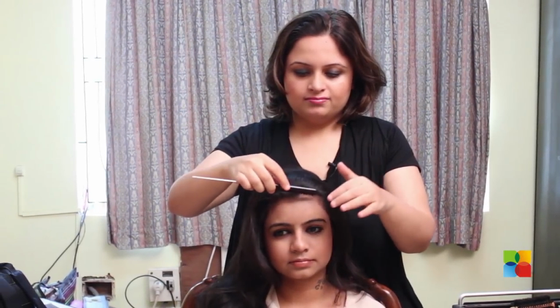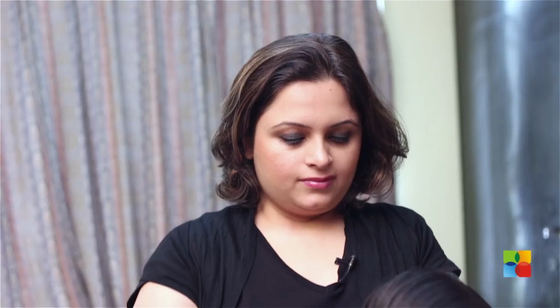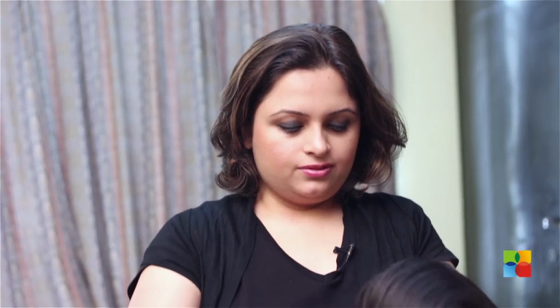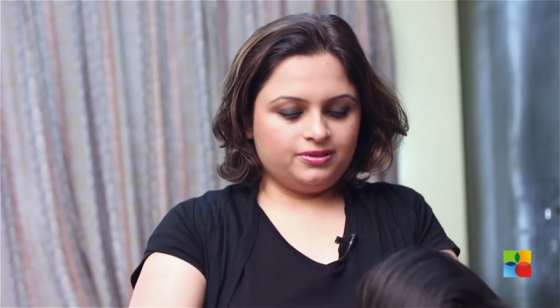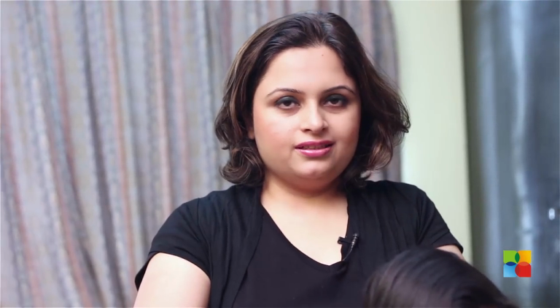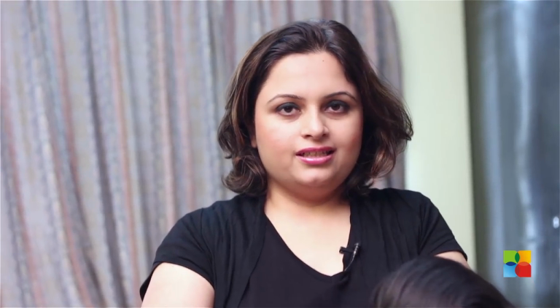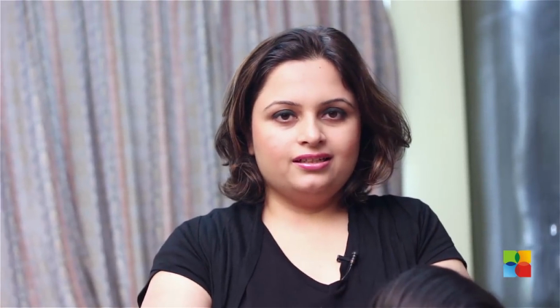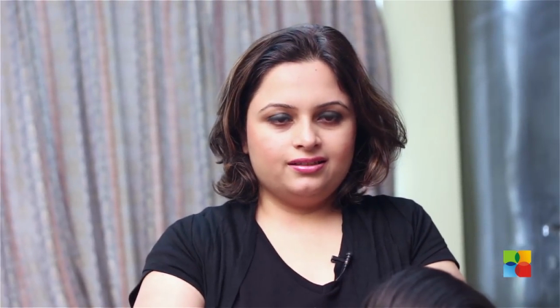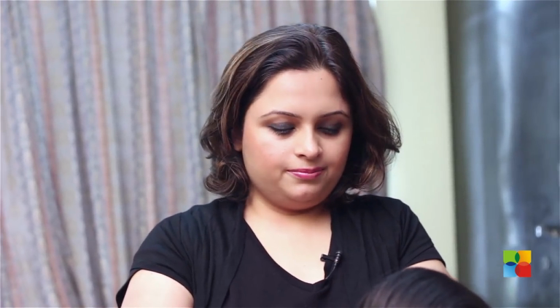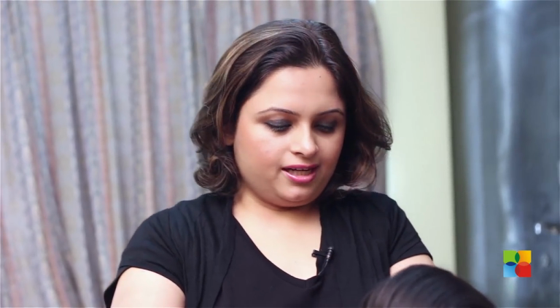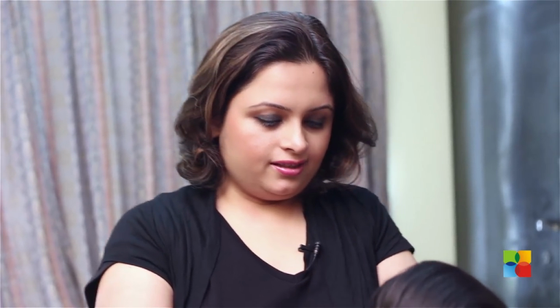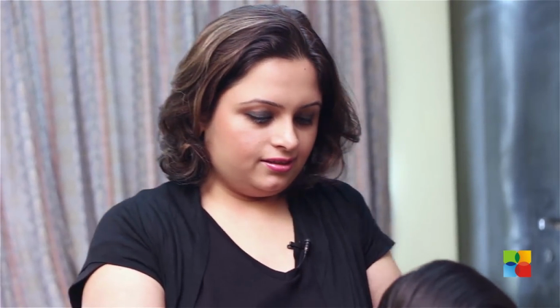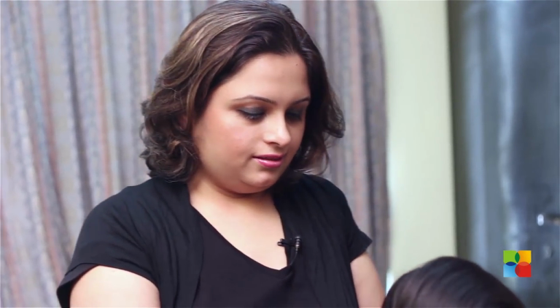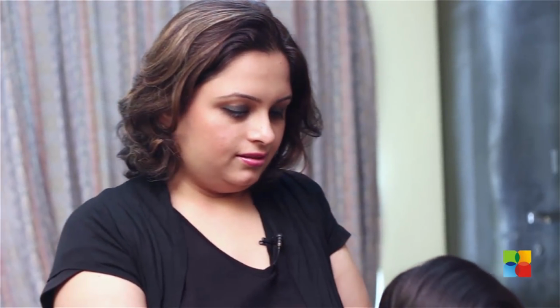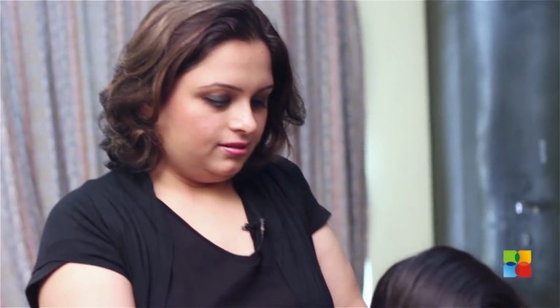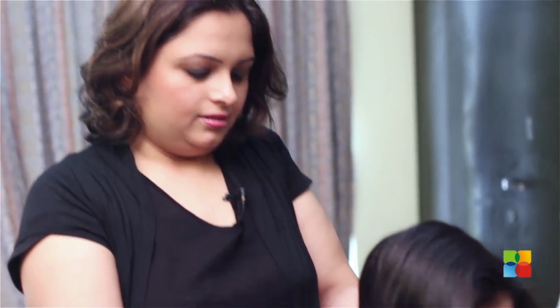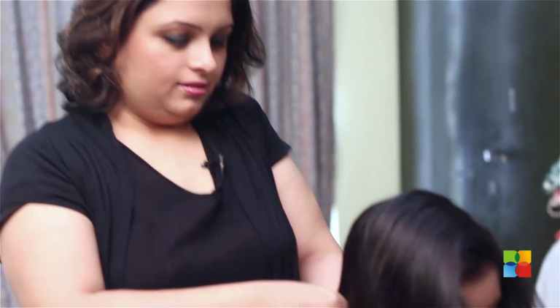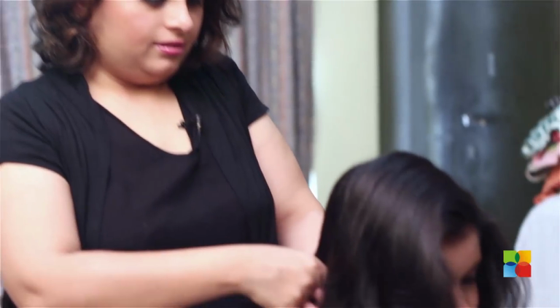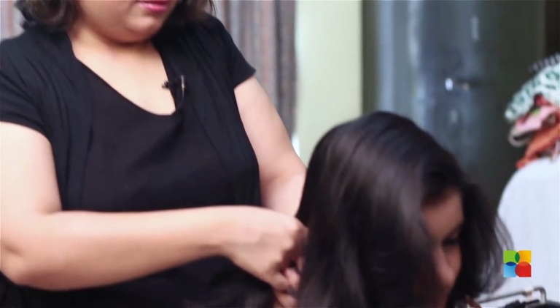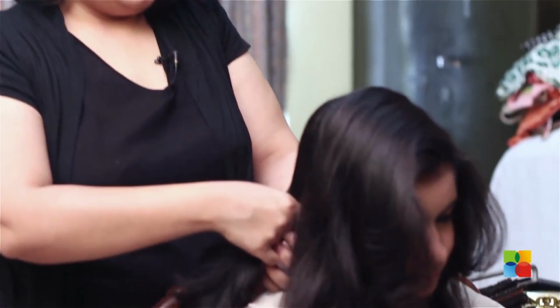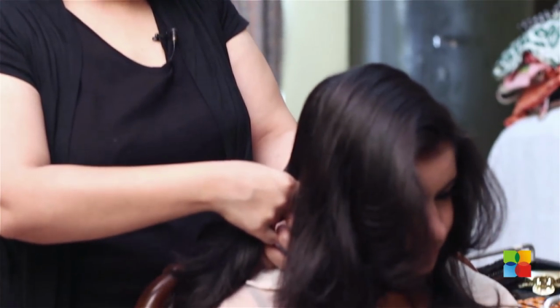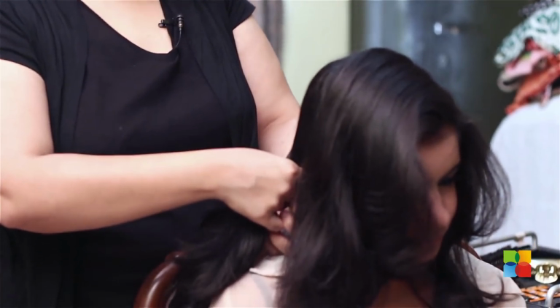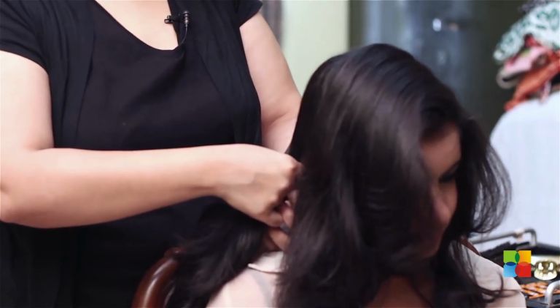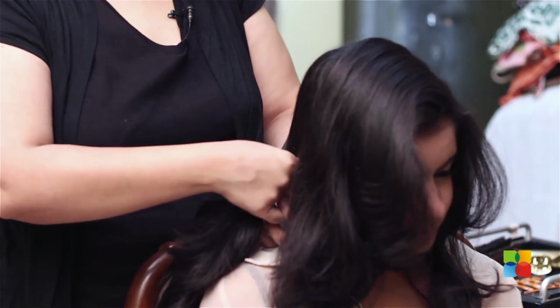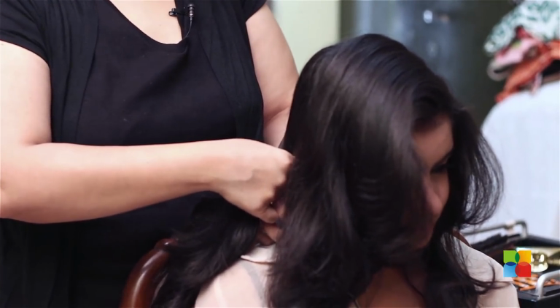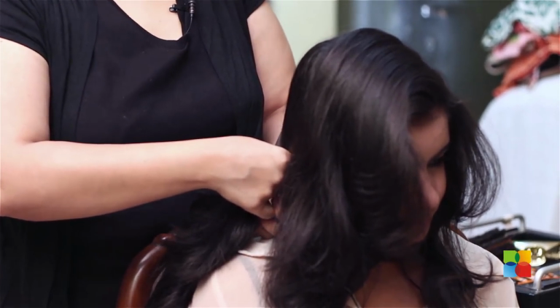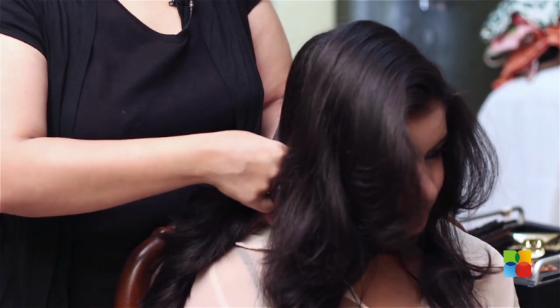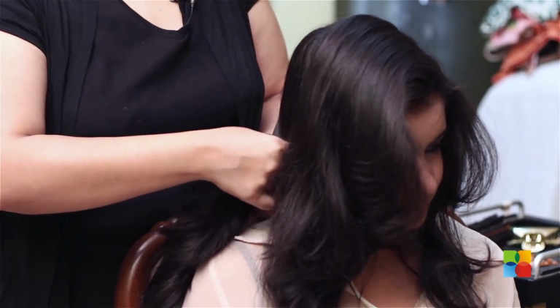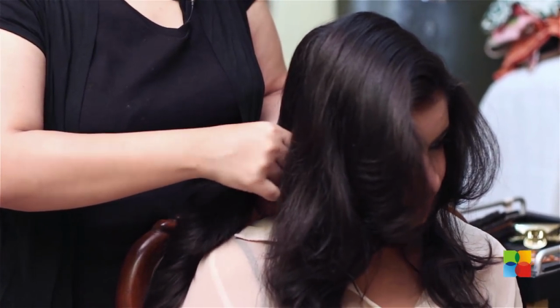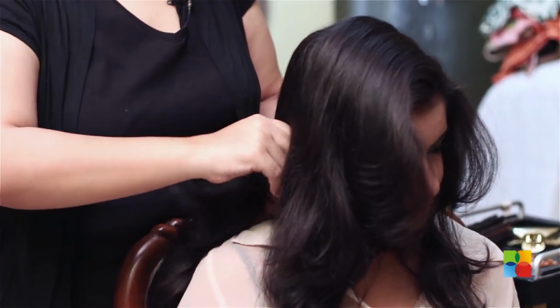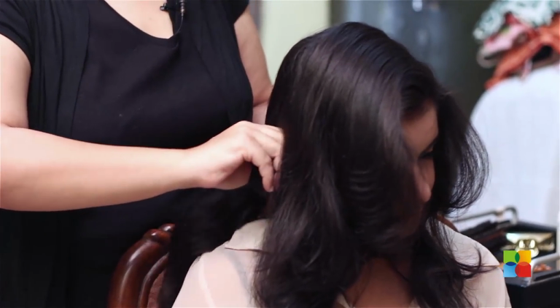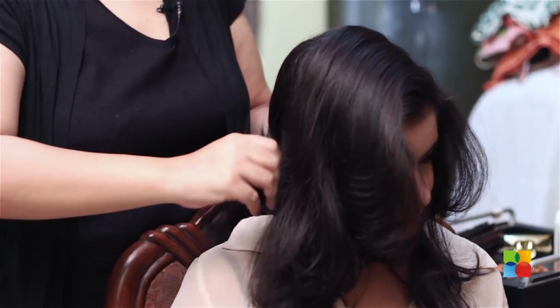Bring the hair at the back and fix your ponytail to the extreme right.